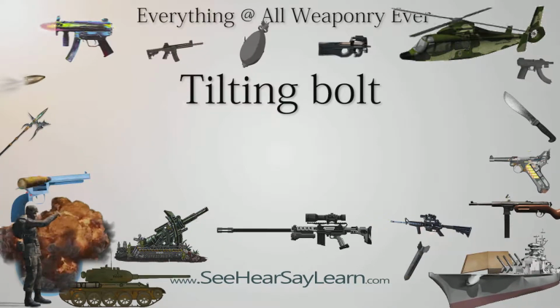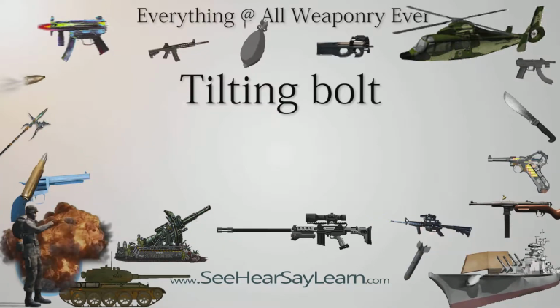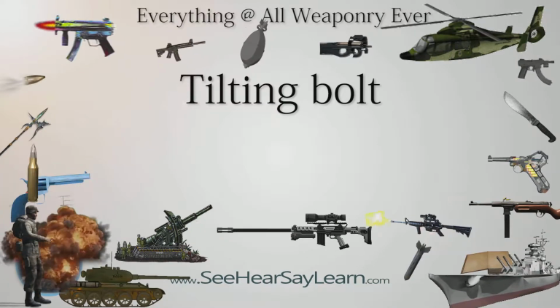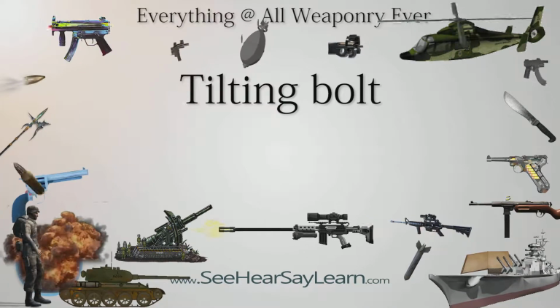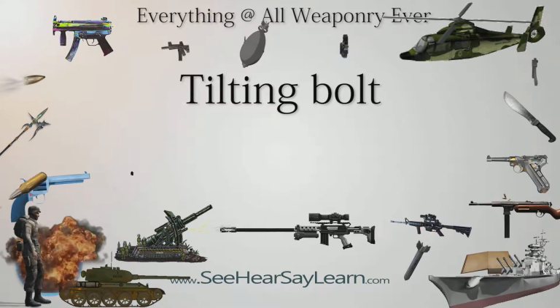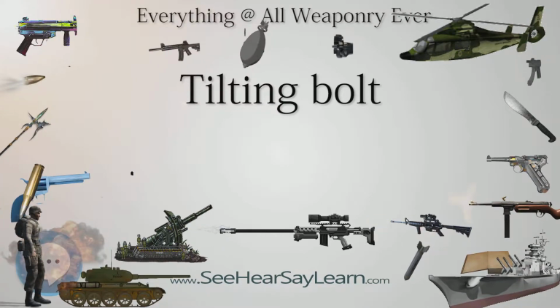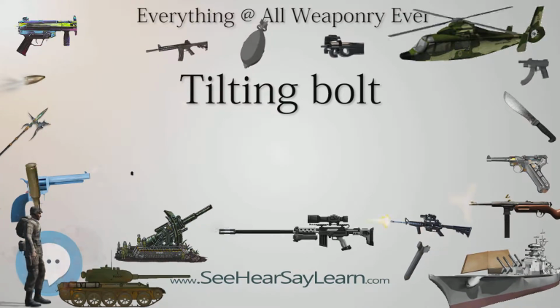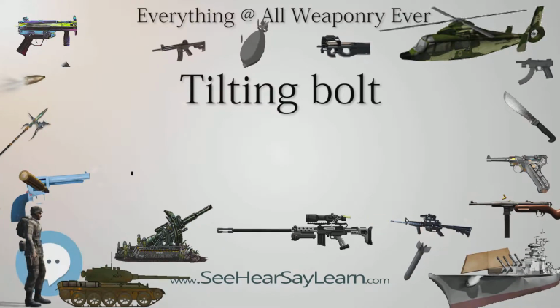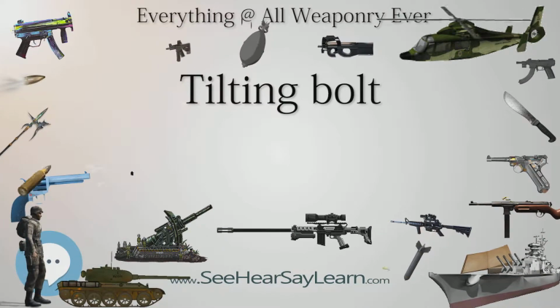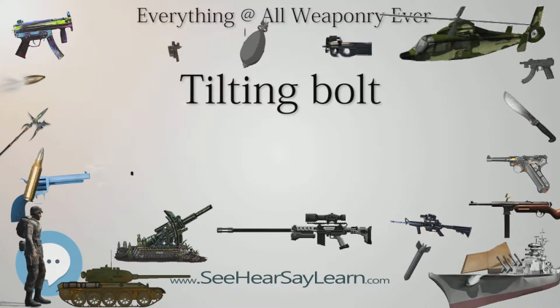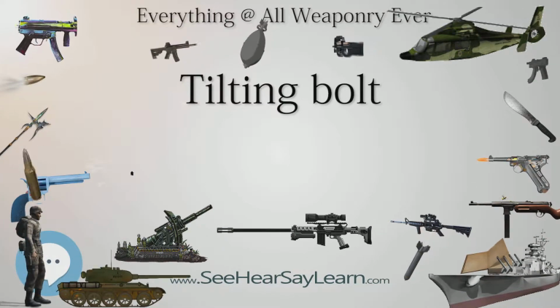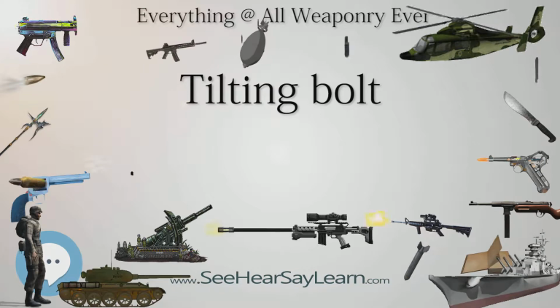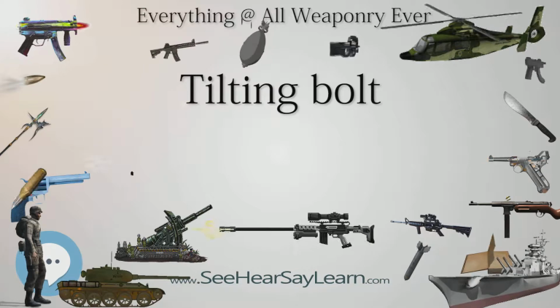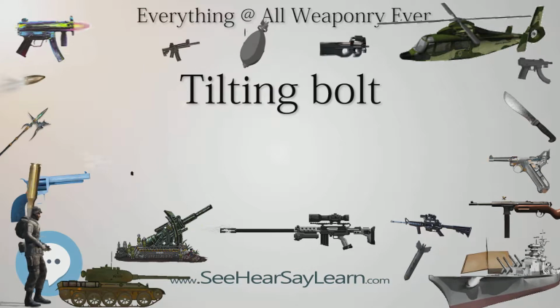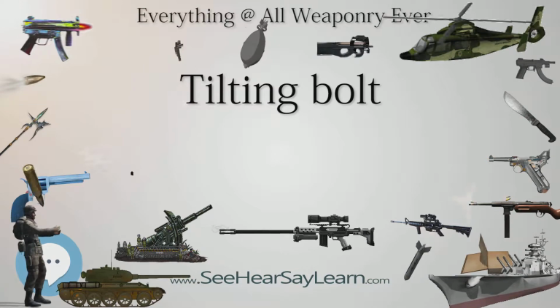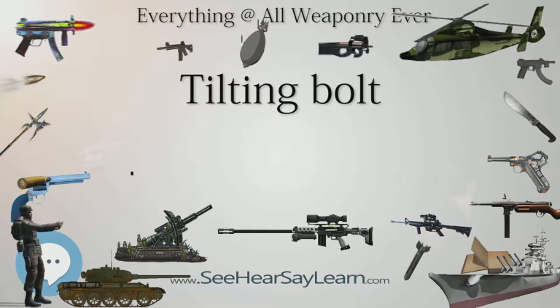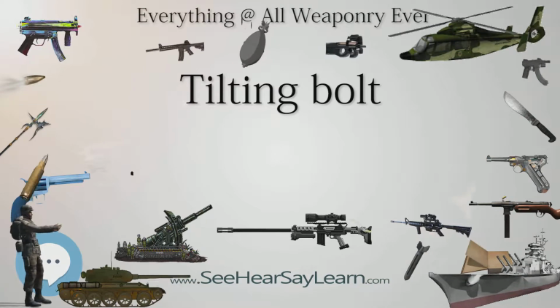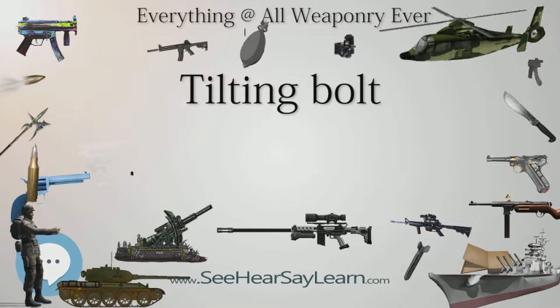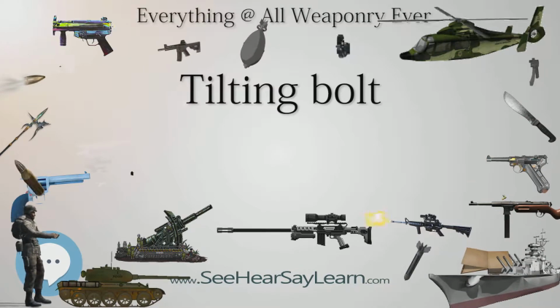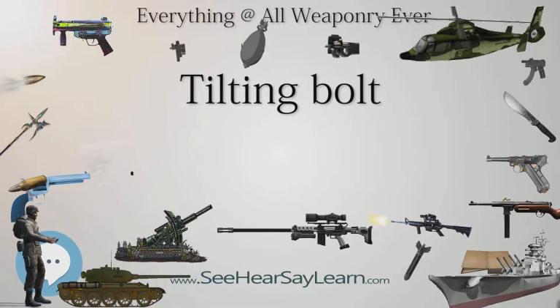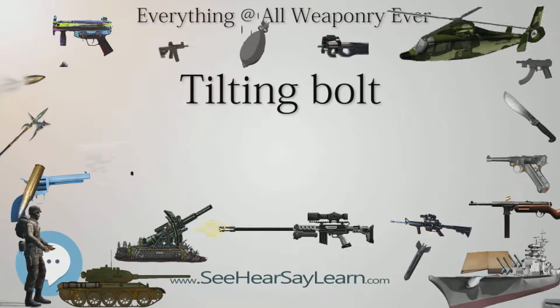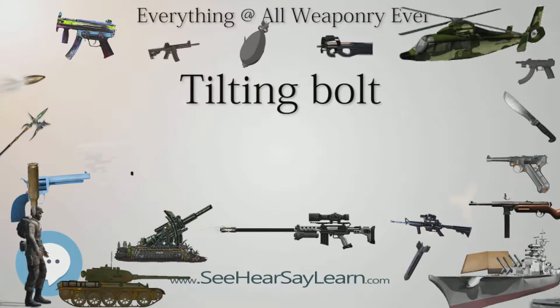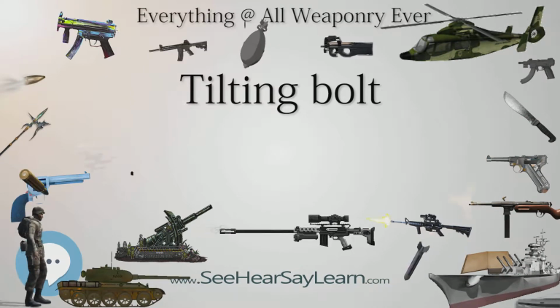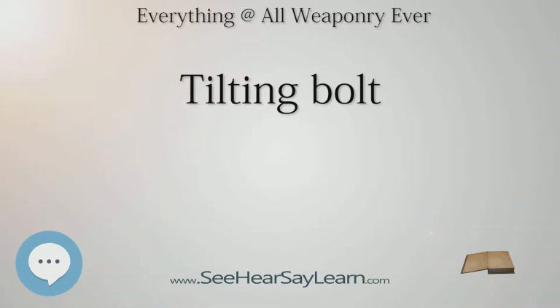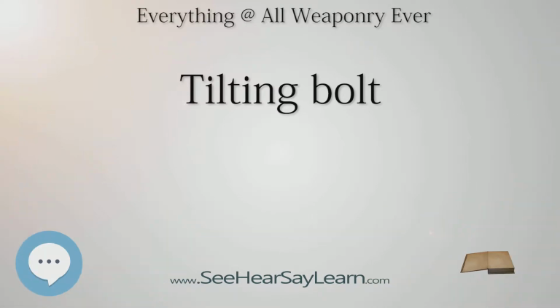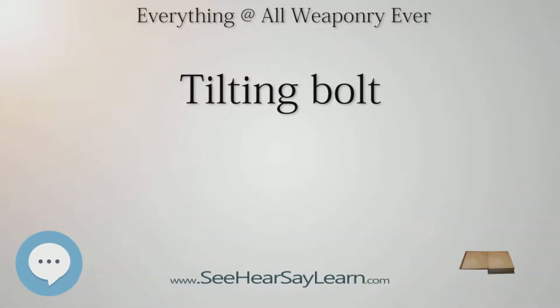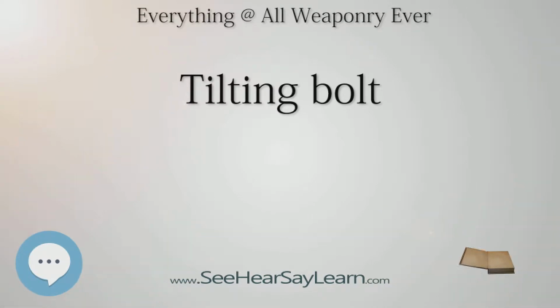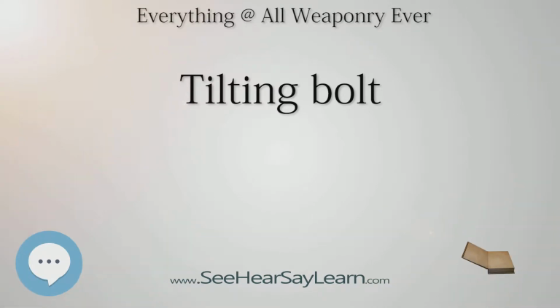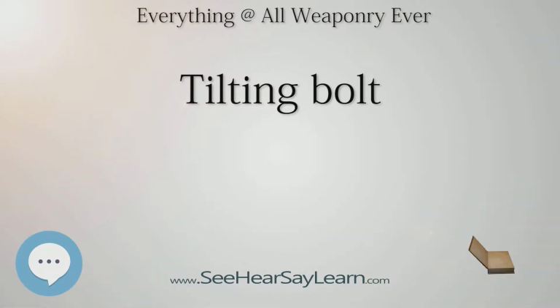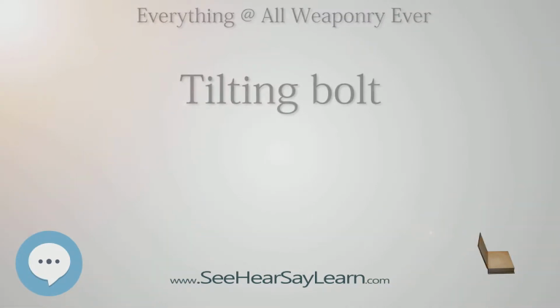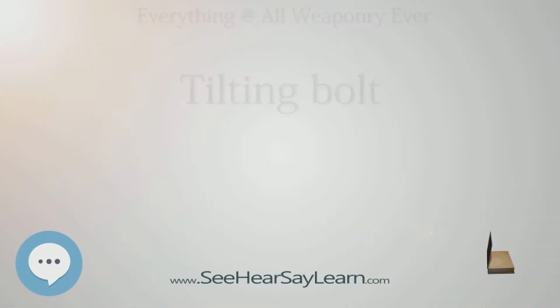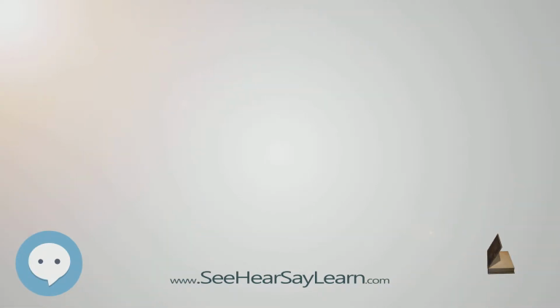Thus, tilting up and down, the bolt locks and unlocks the breech.